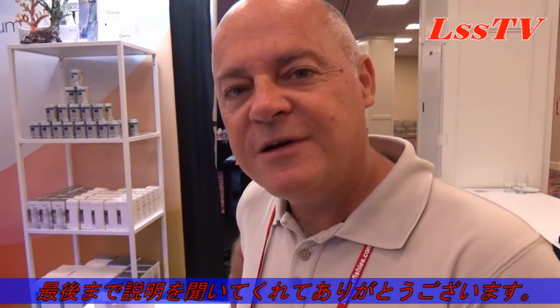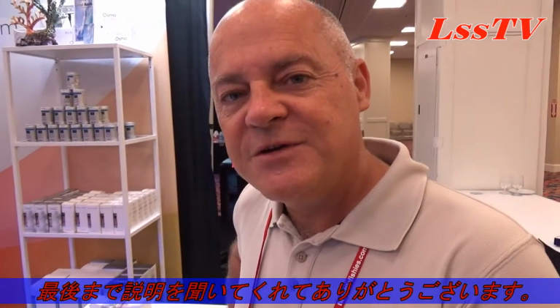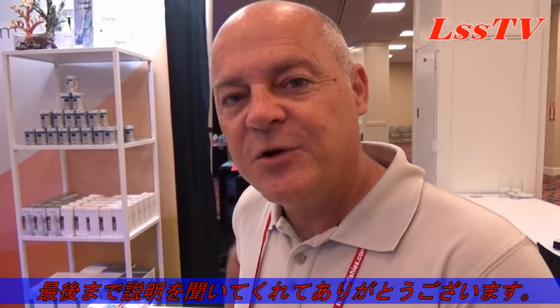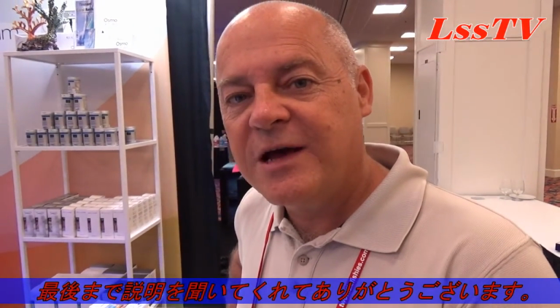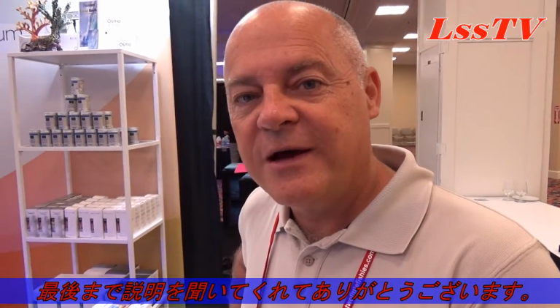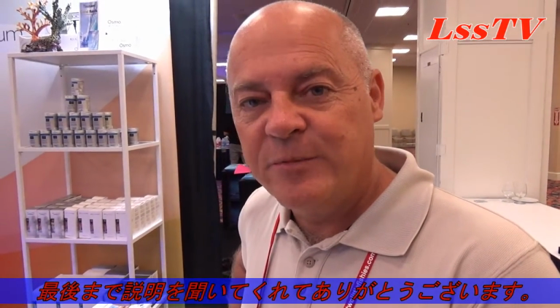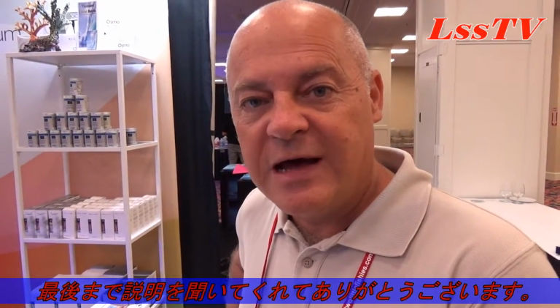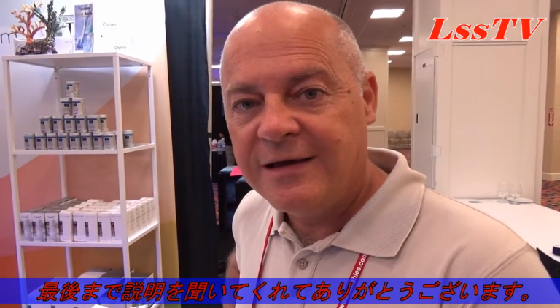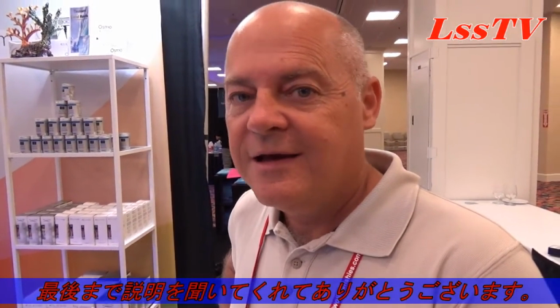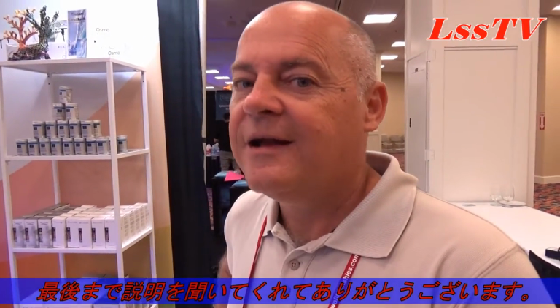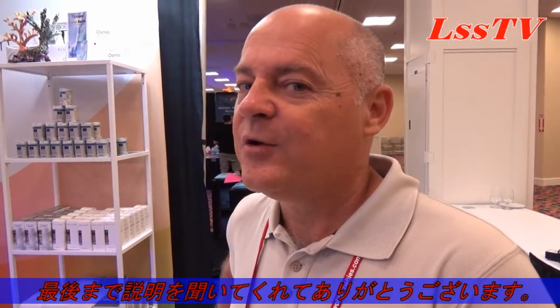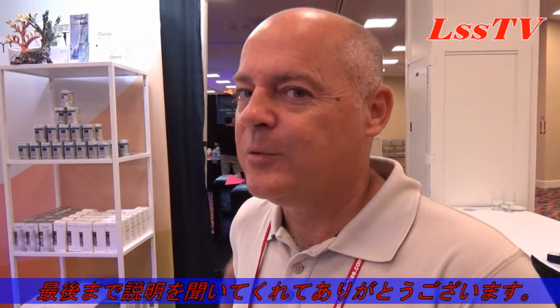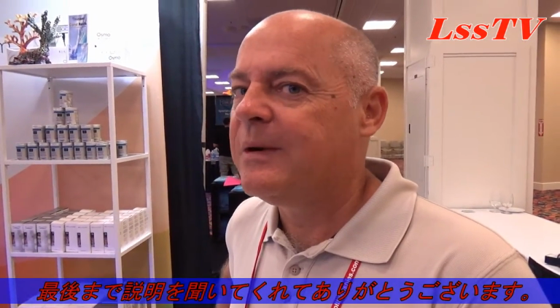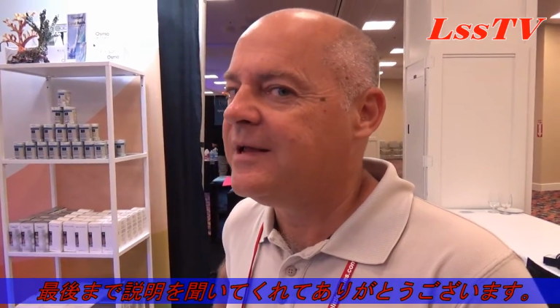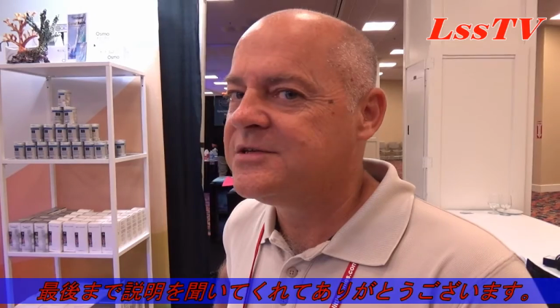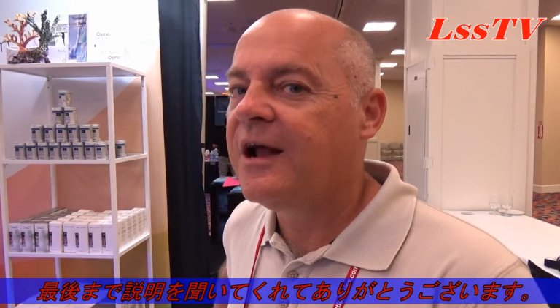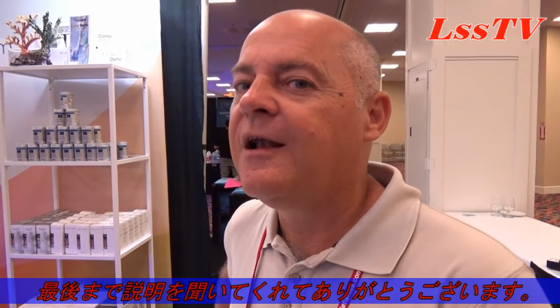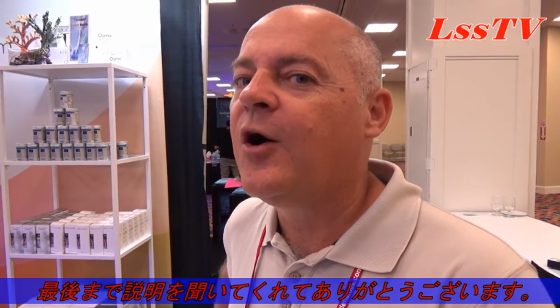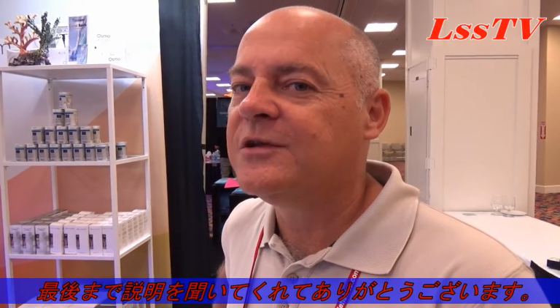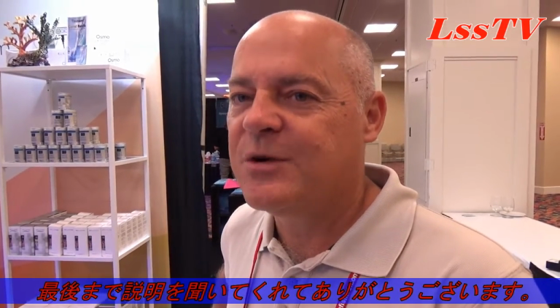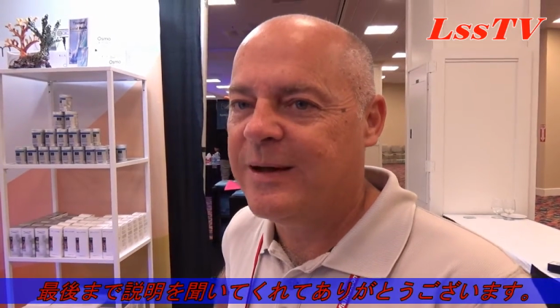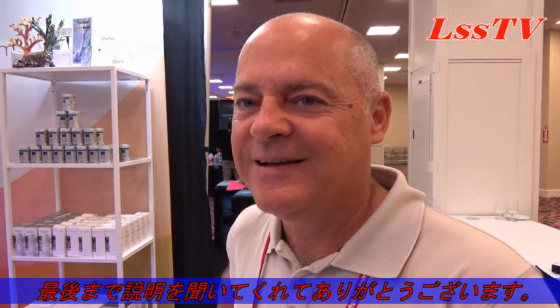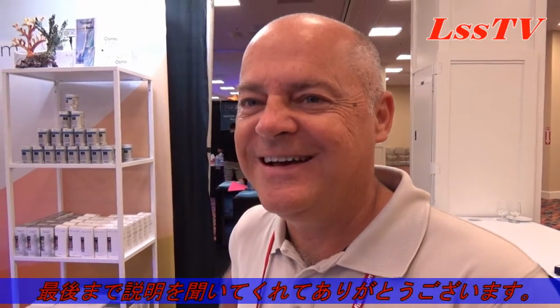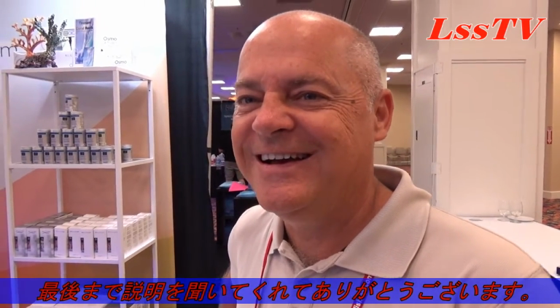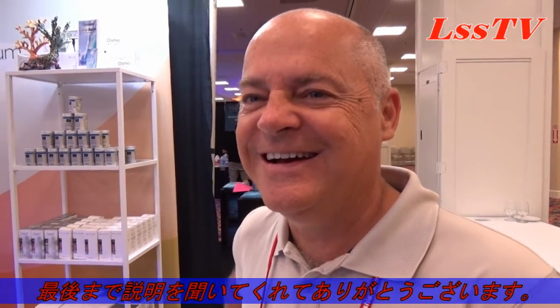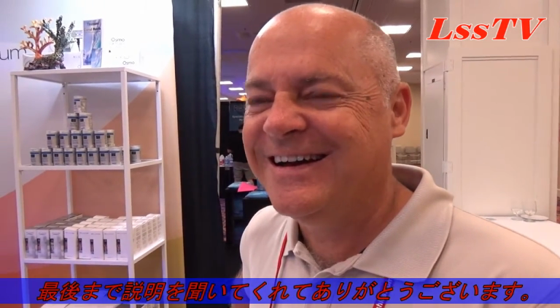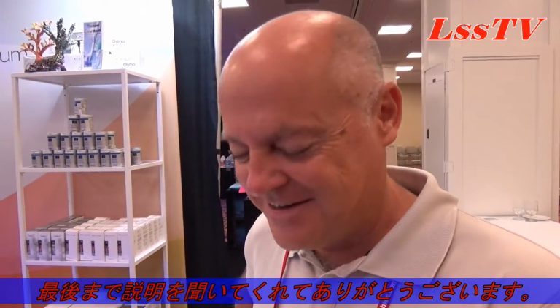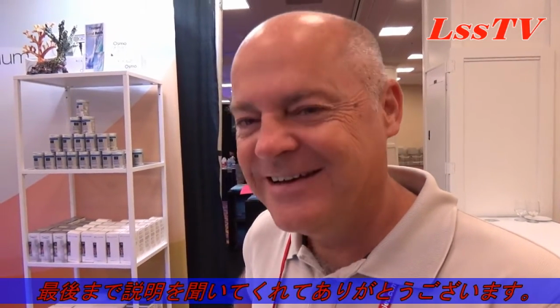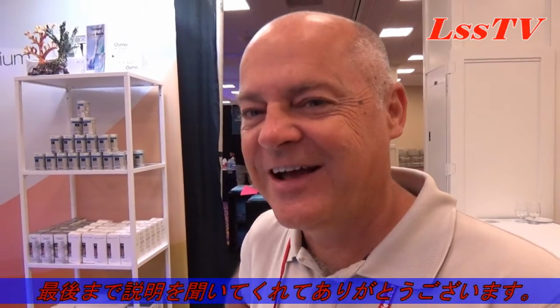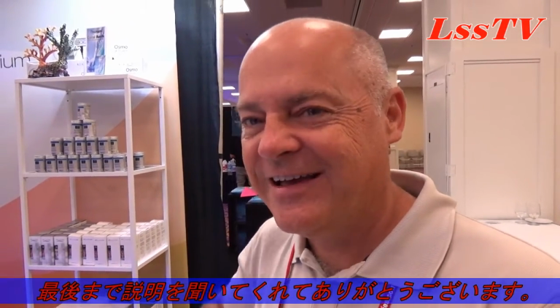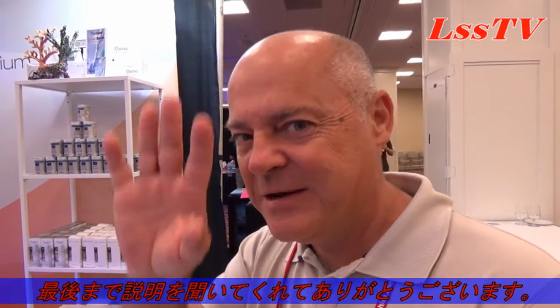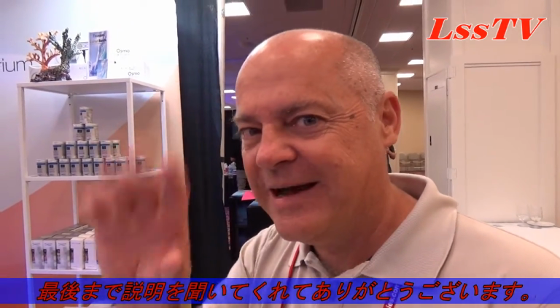Thank you very much for your time. I hope you like it and I hope you will buy a lot of these in Japan. Thank you — bye bye!